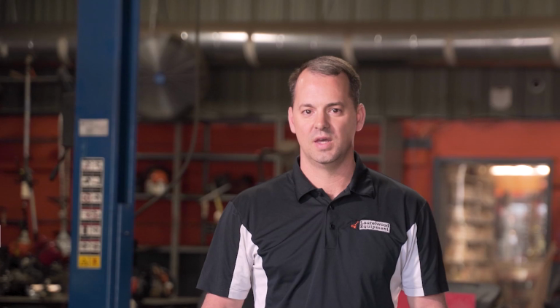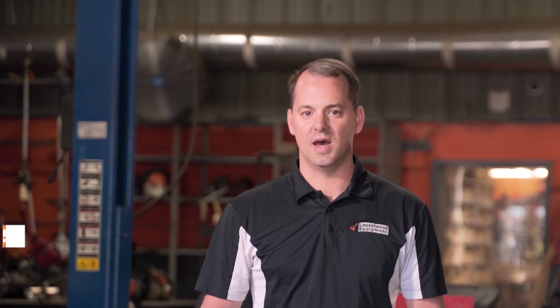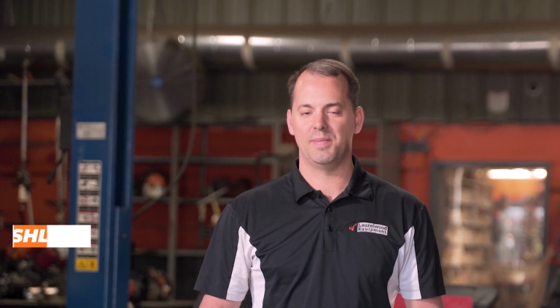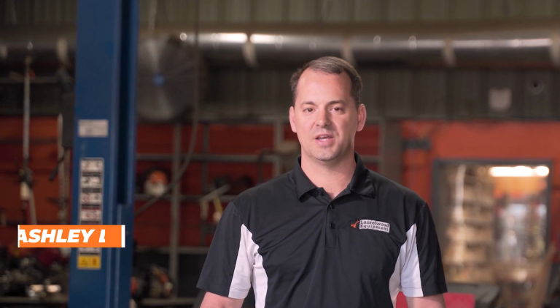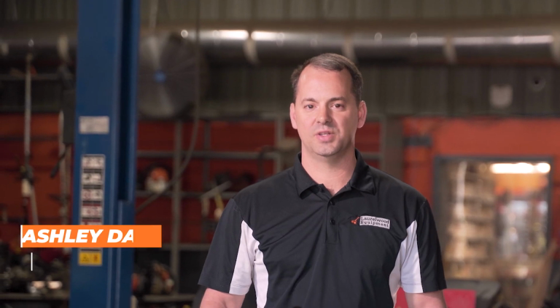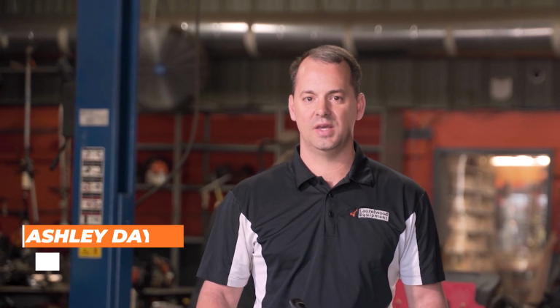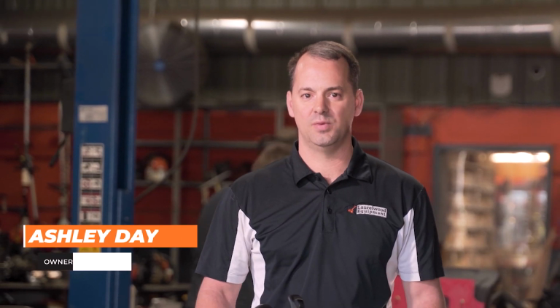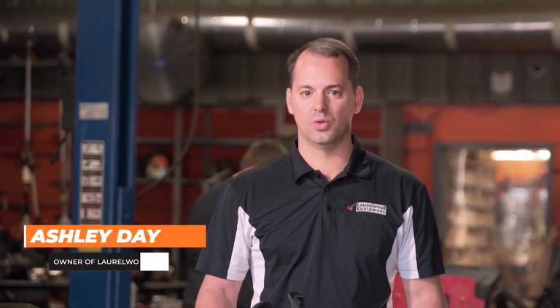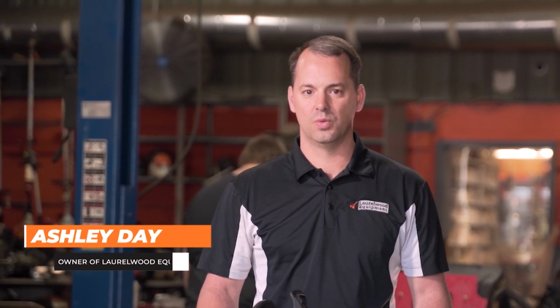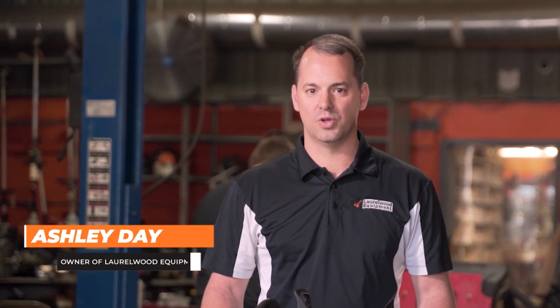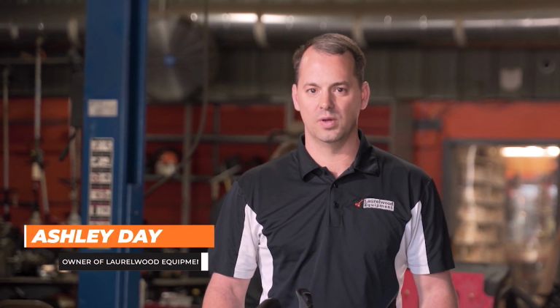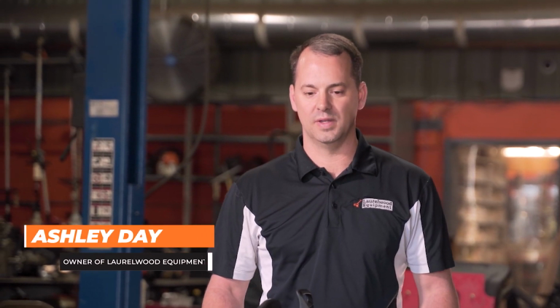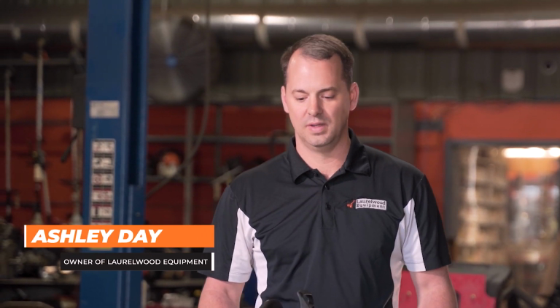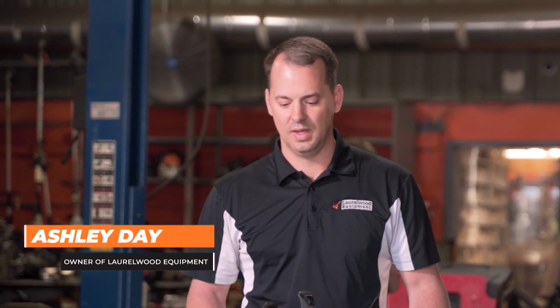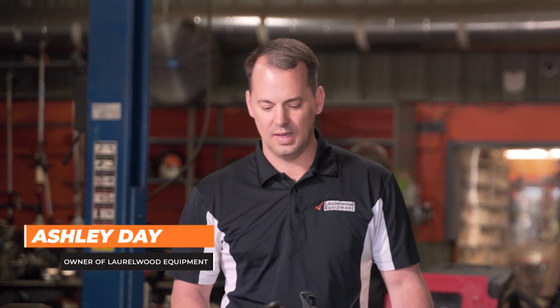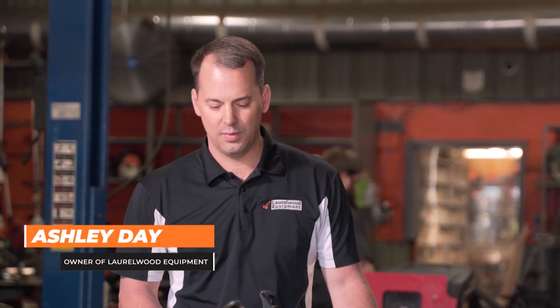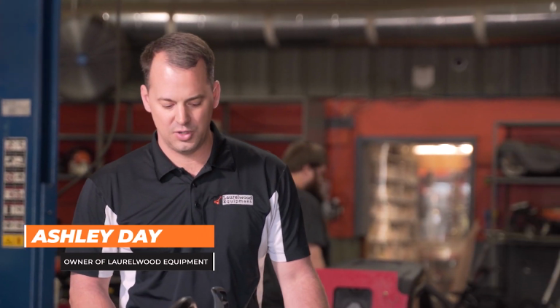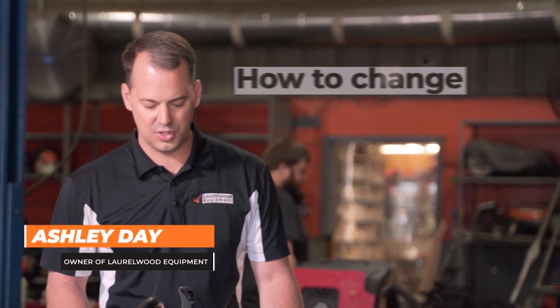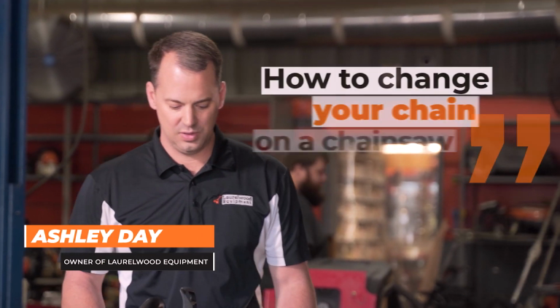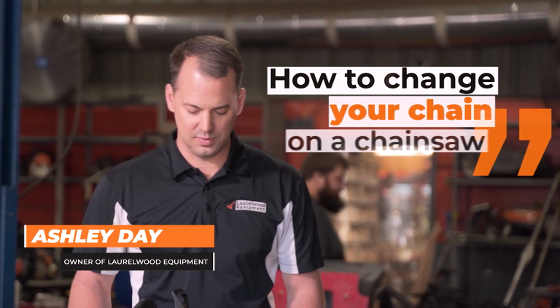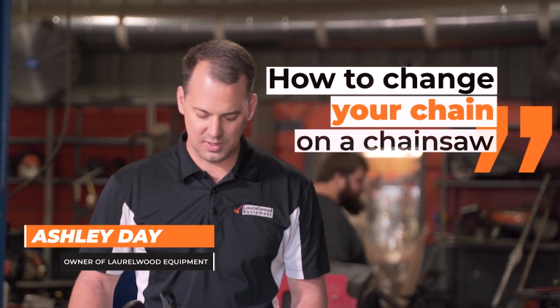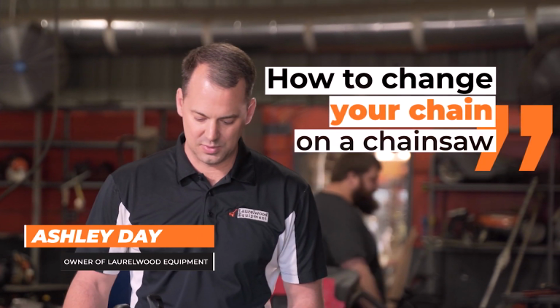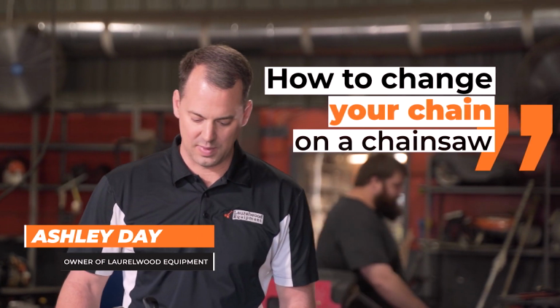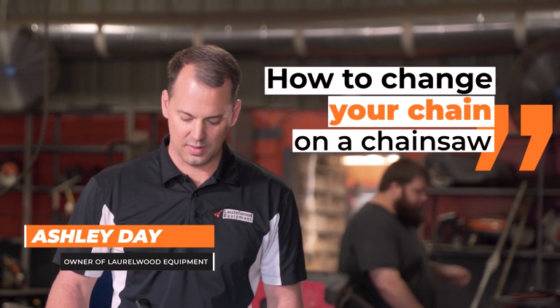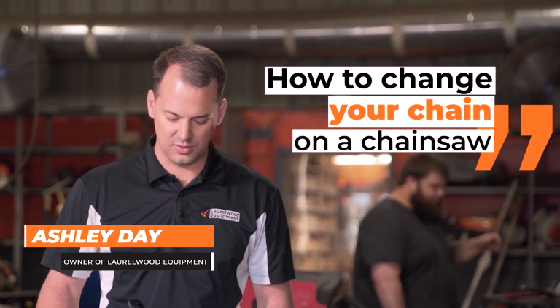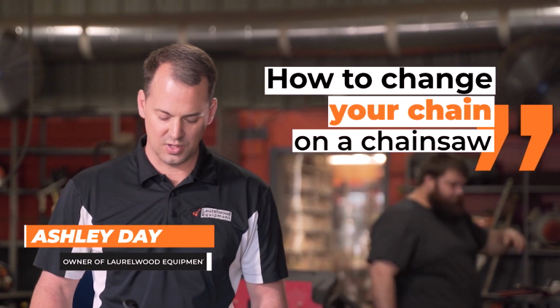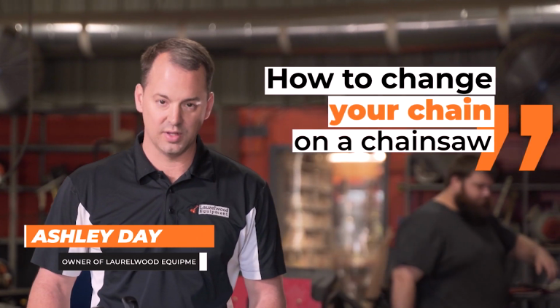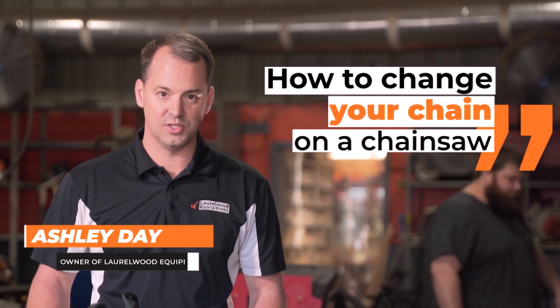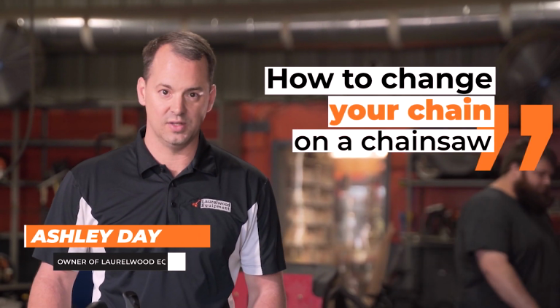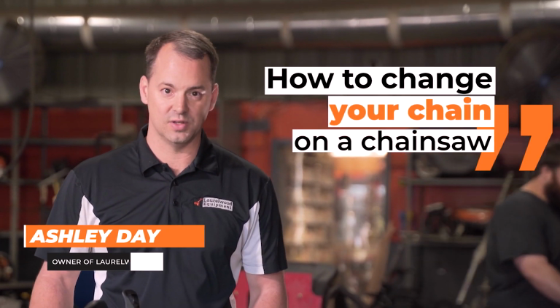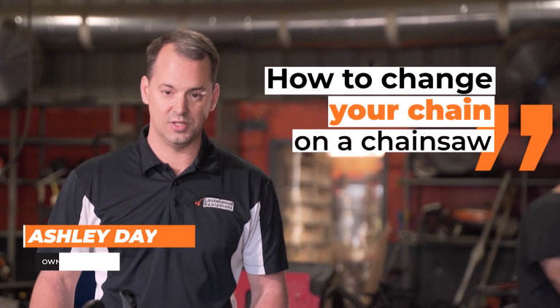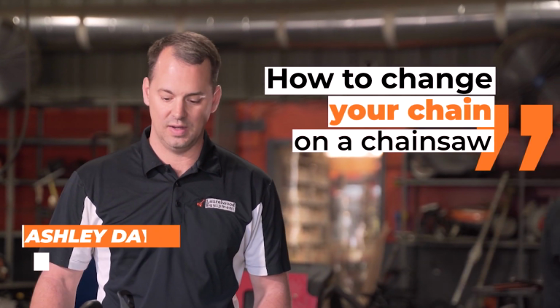Hi, I'm Ashley Day with Laurel Wood Equipment, and I want to show you some tips about installing a chainsaw chain.